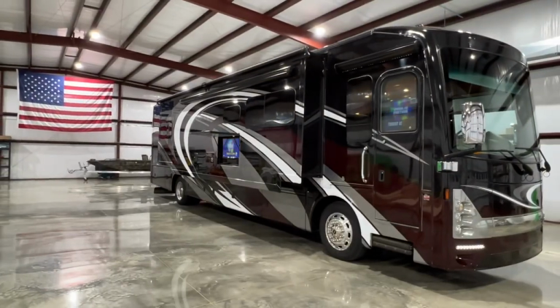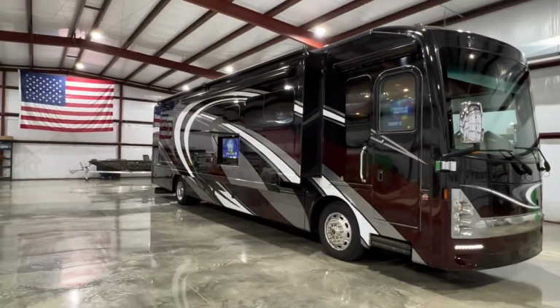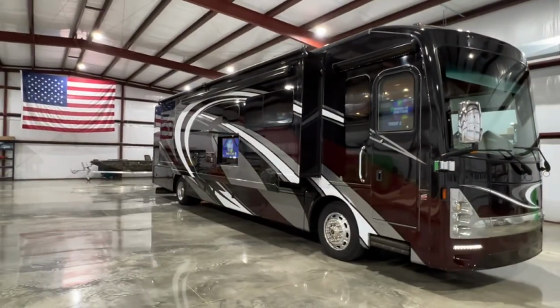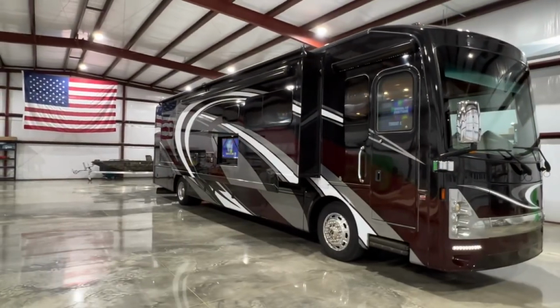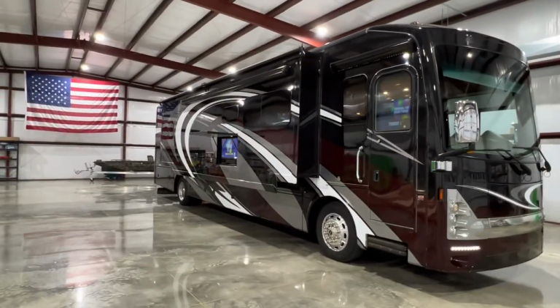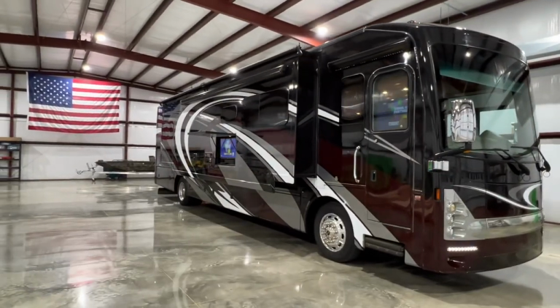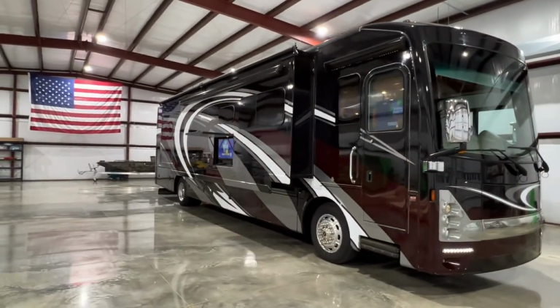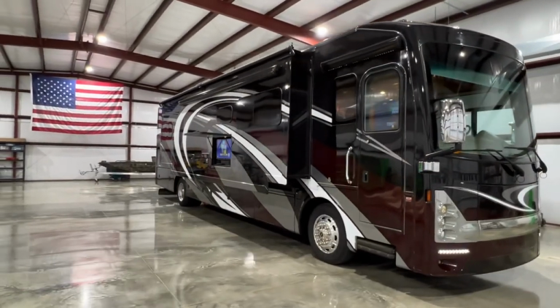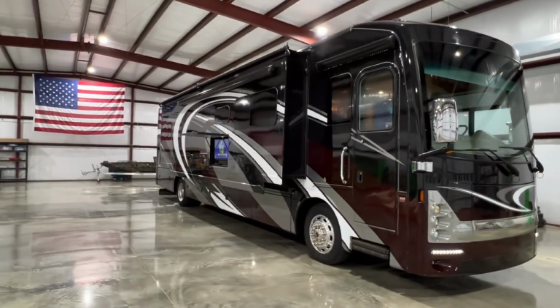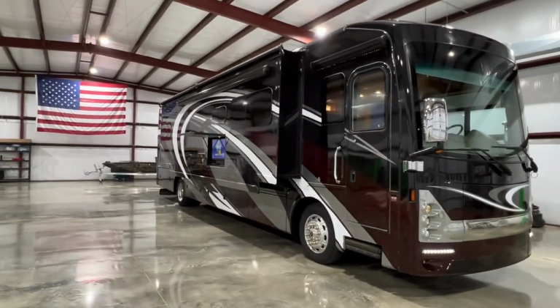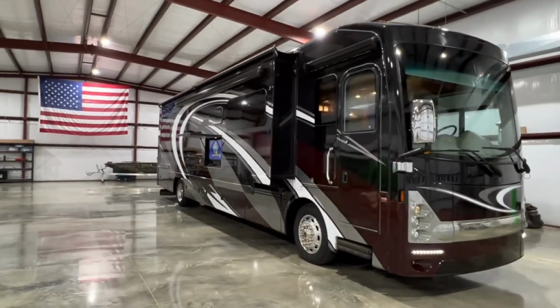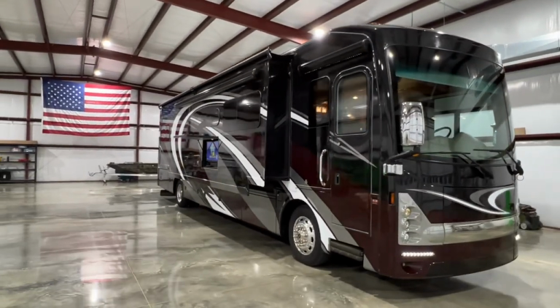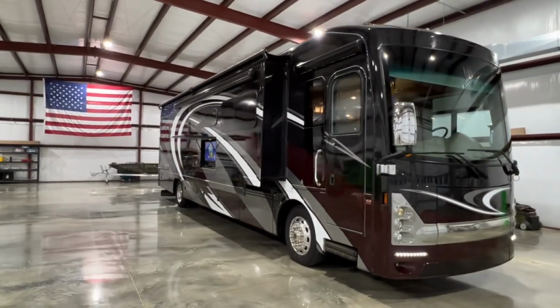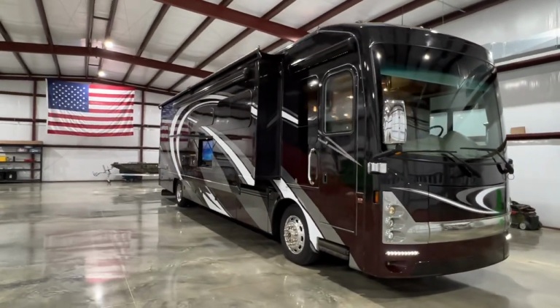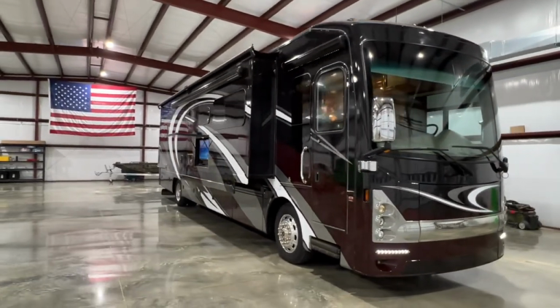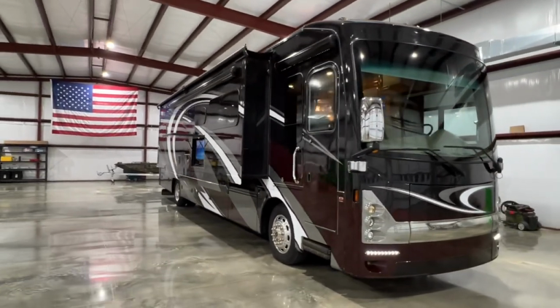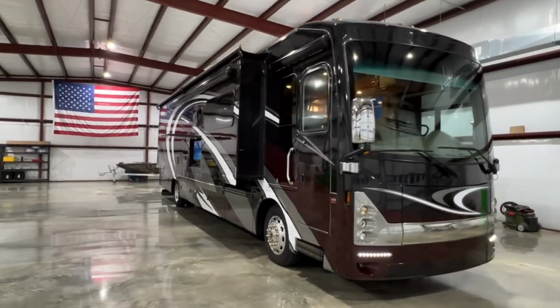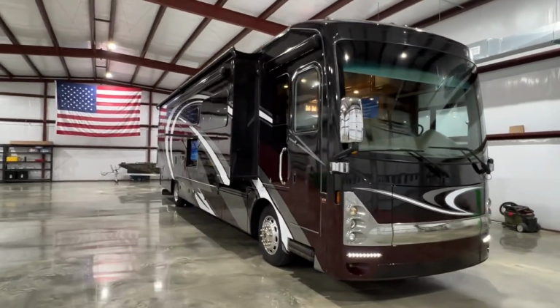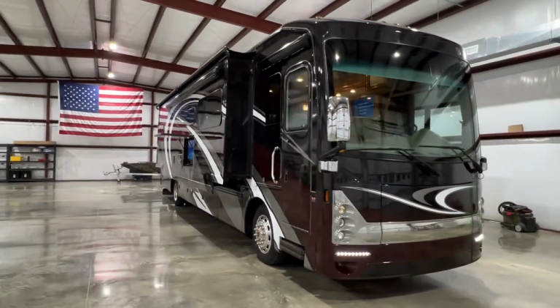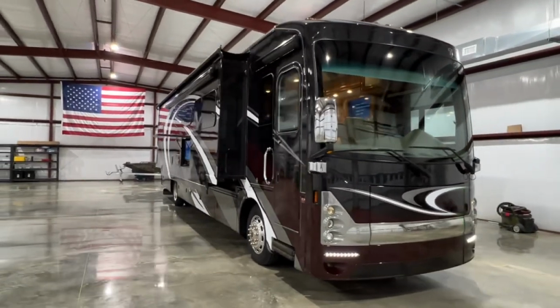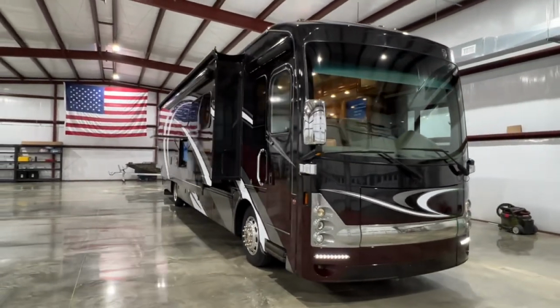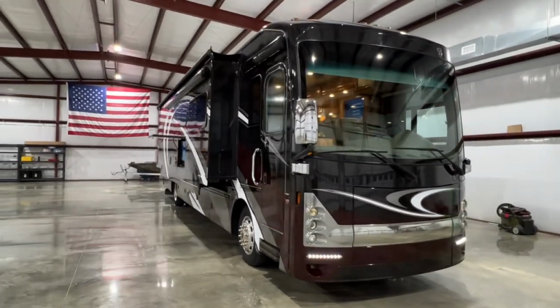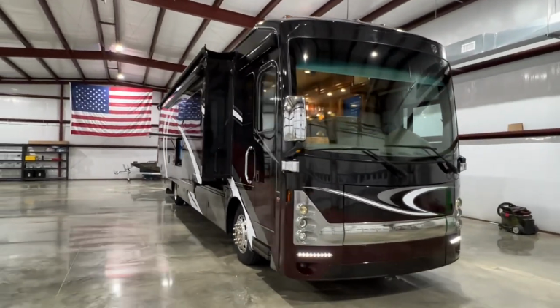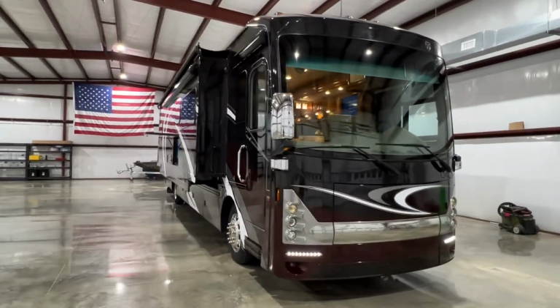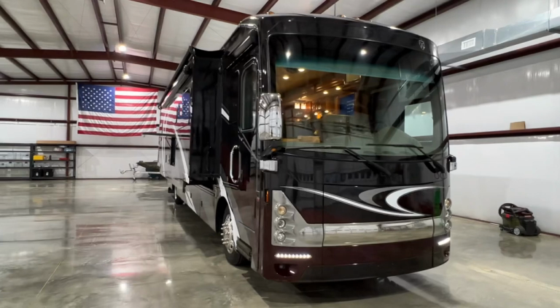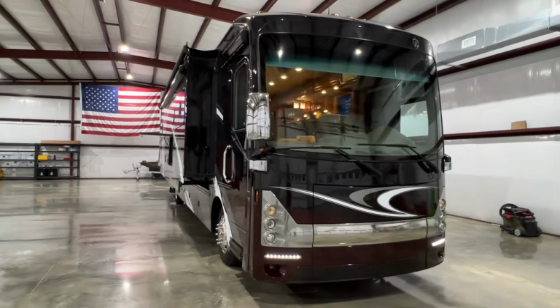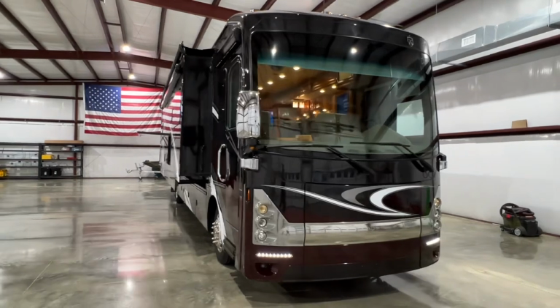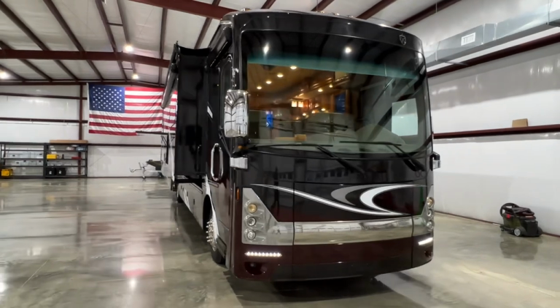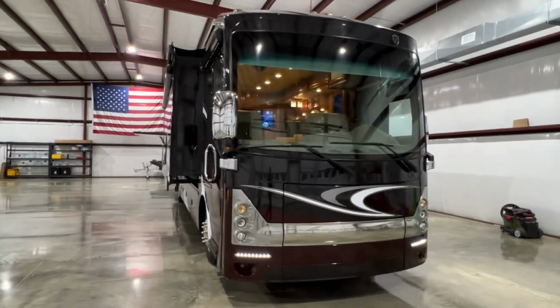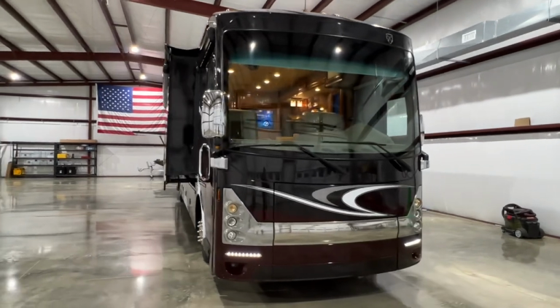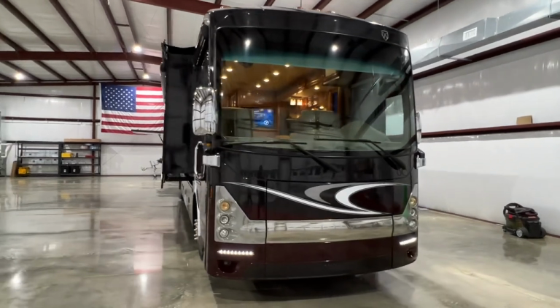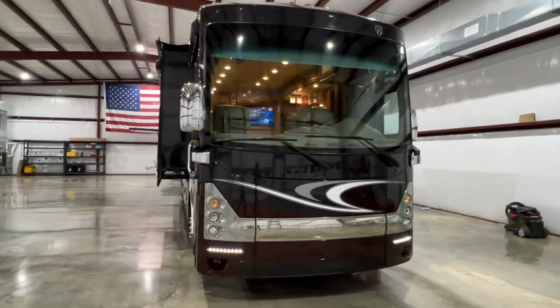Welcome to Sunset Motors. My name is Frank Gerard, and we are located in the Western Sea.